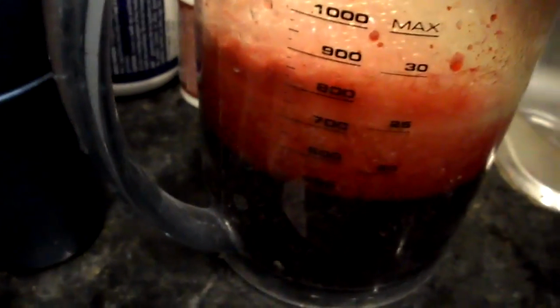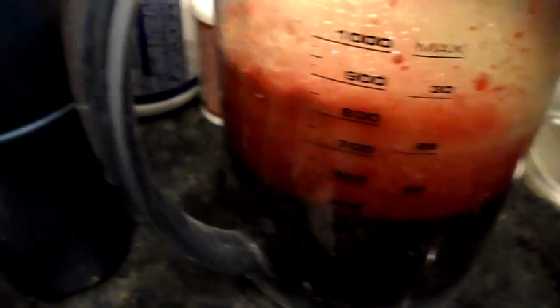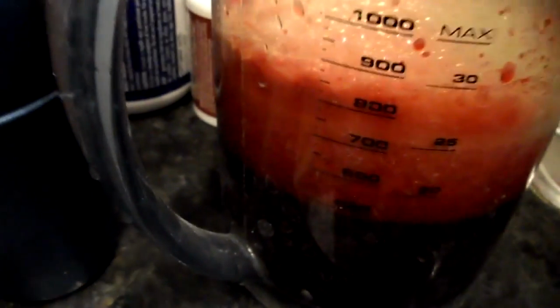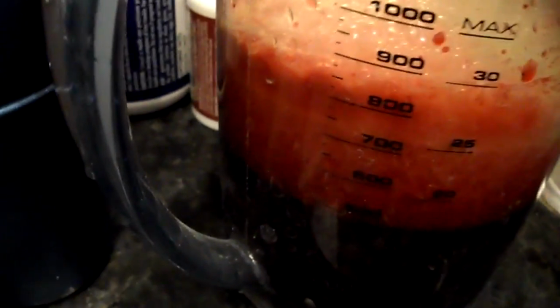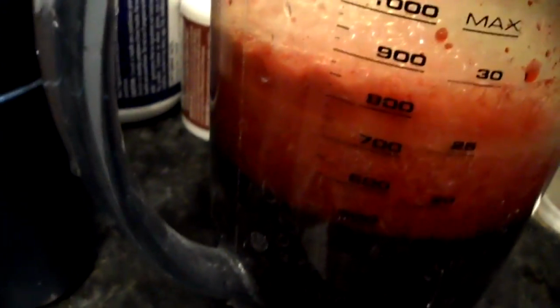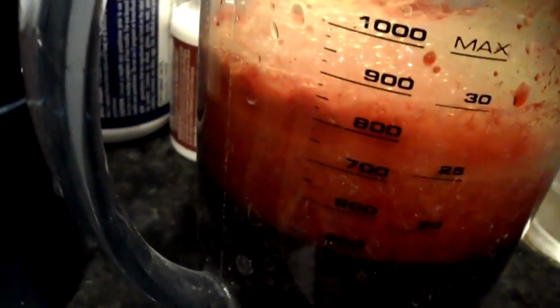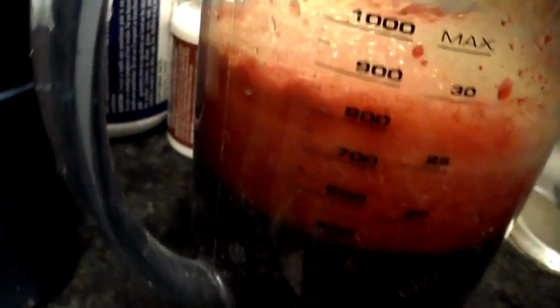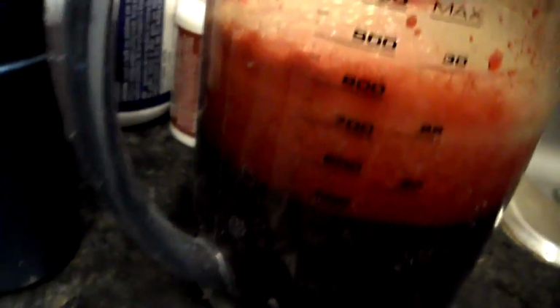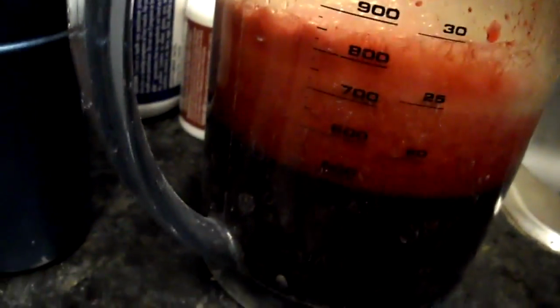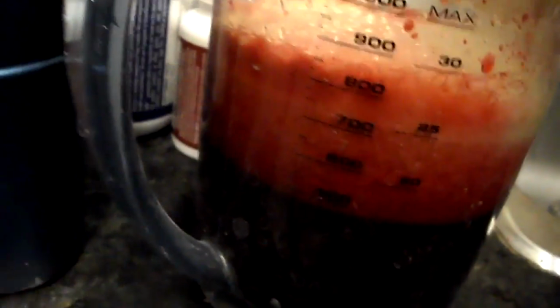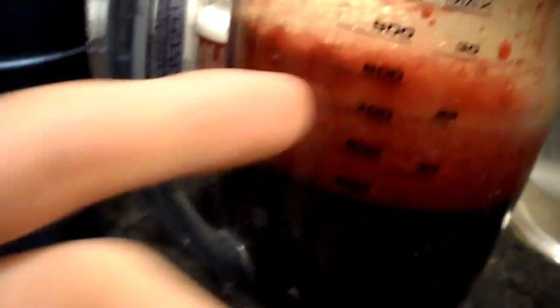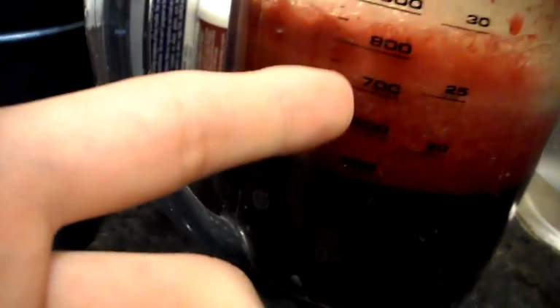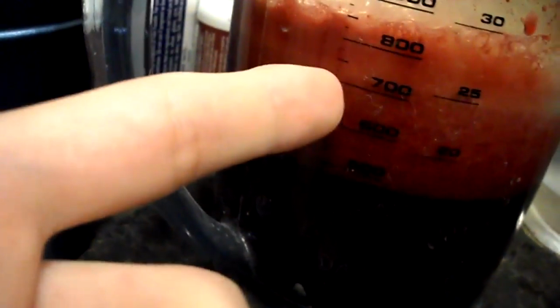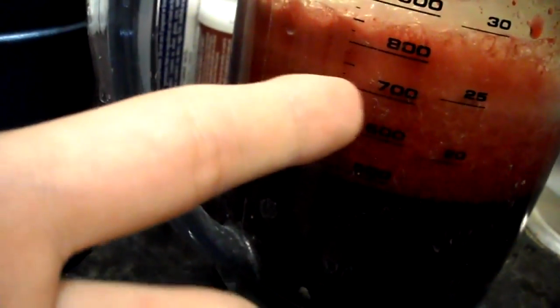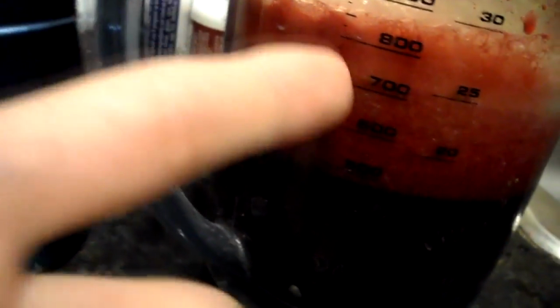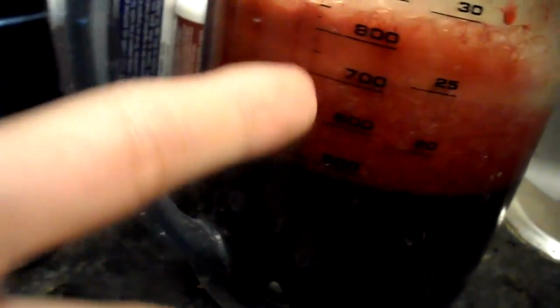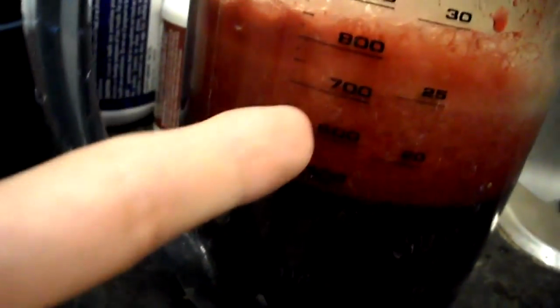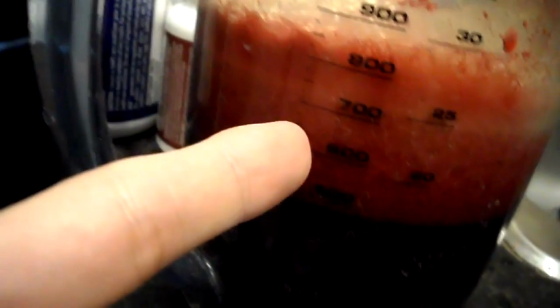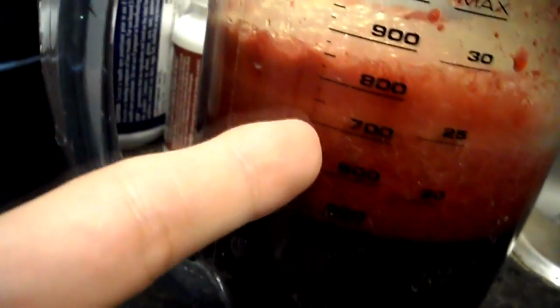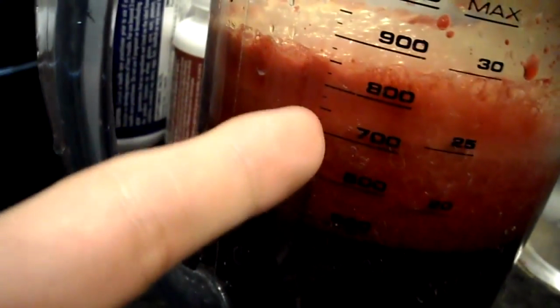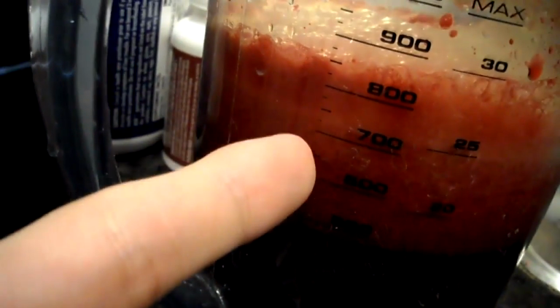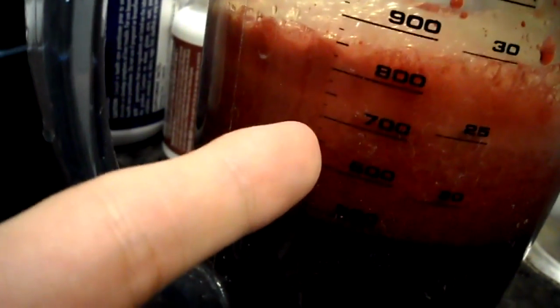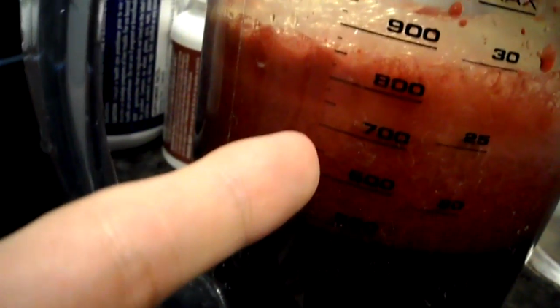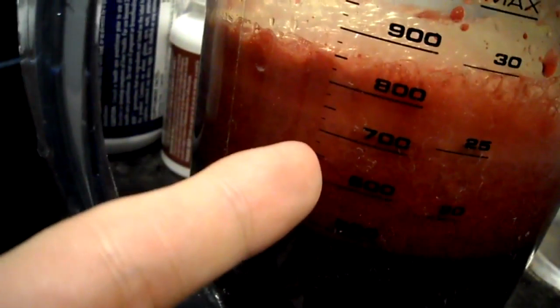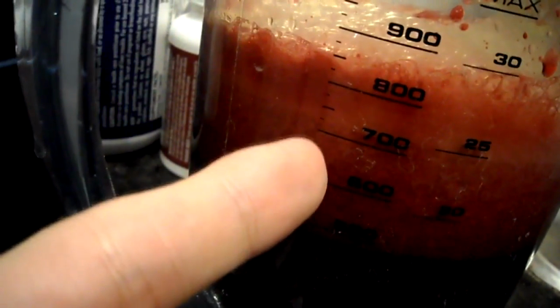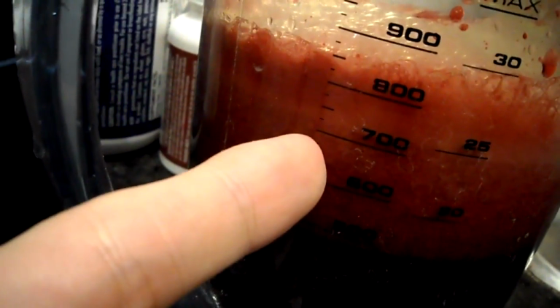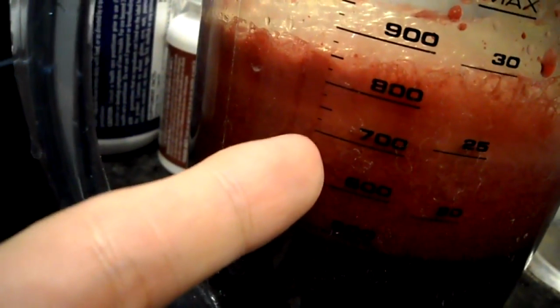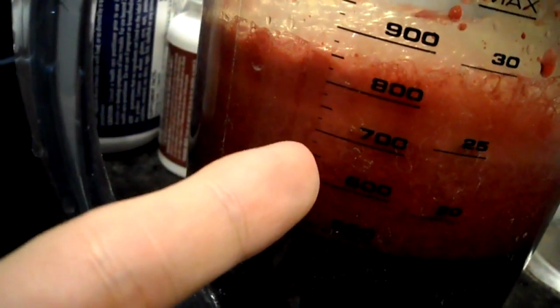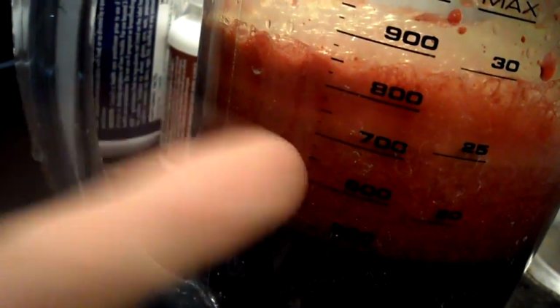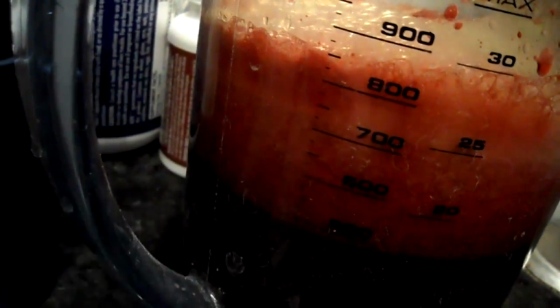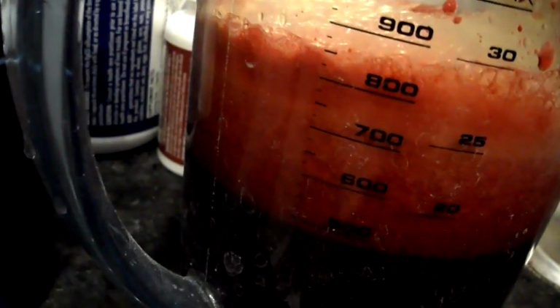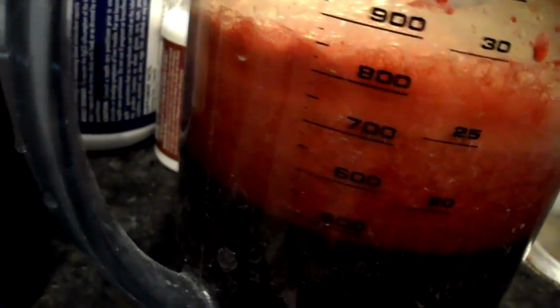Alright, so I've got quite a bit of yield. If you don't want to include too much of the foam here, I've got about 750ml.